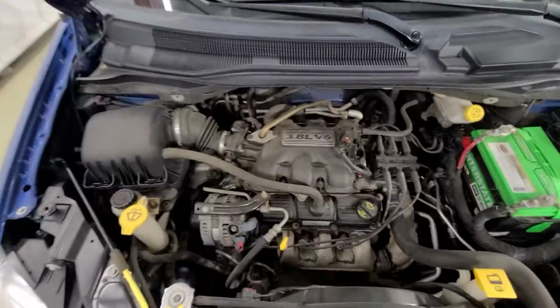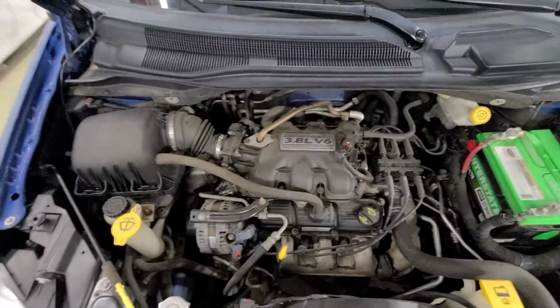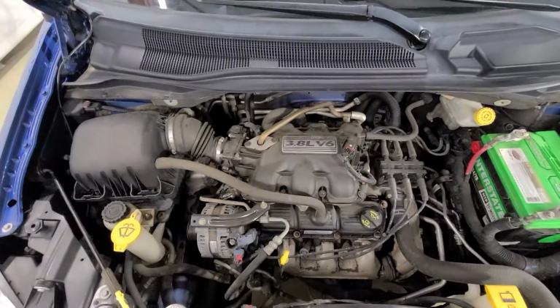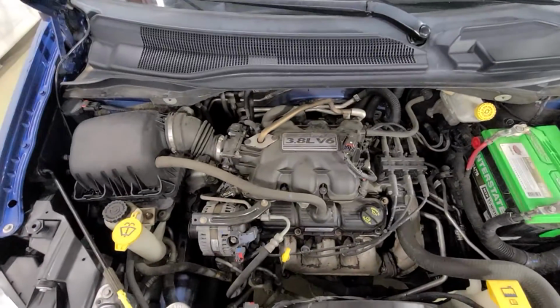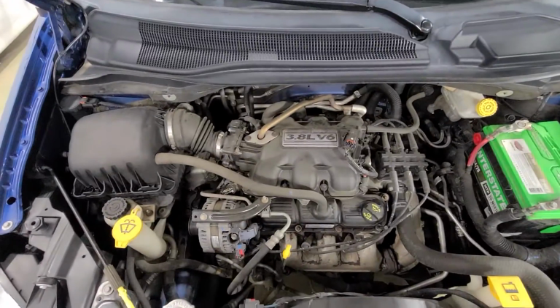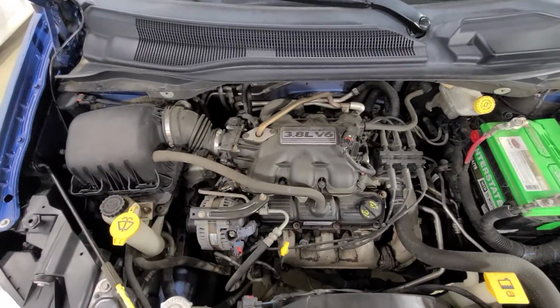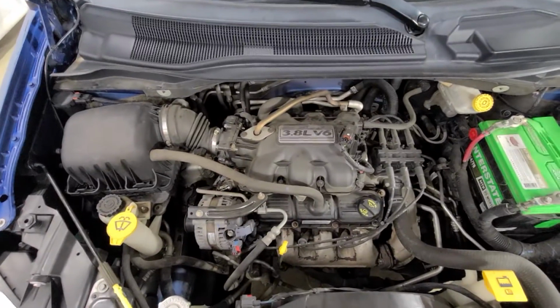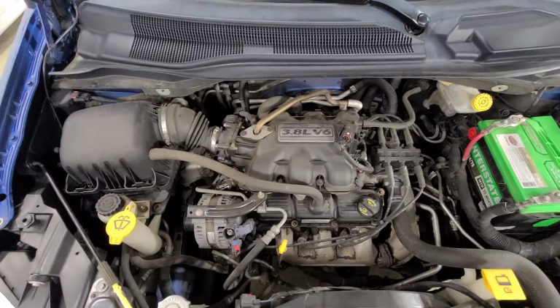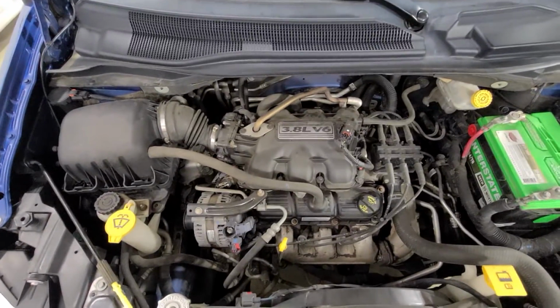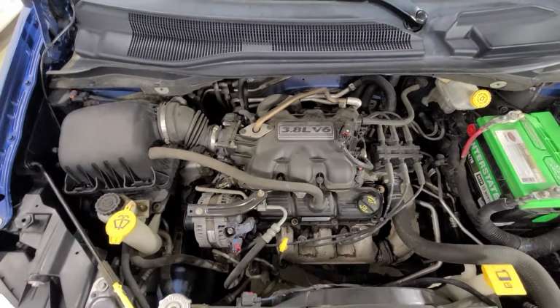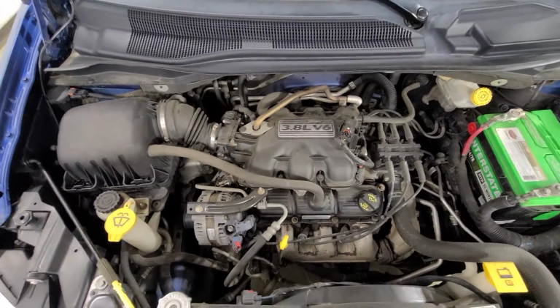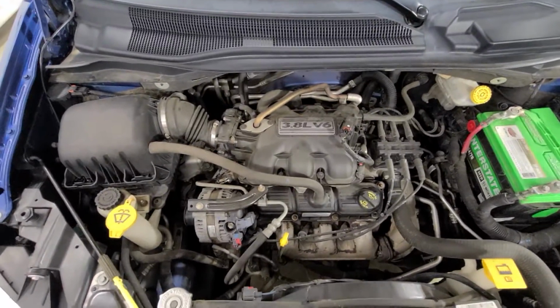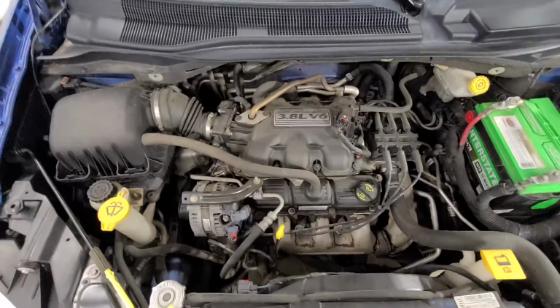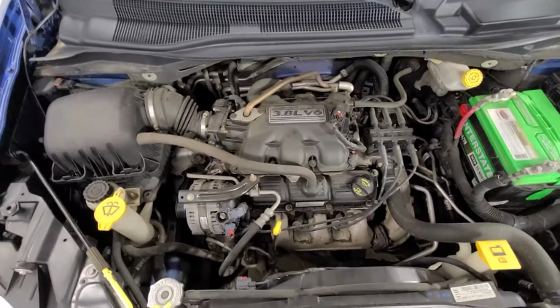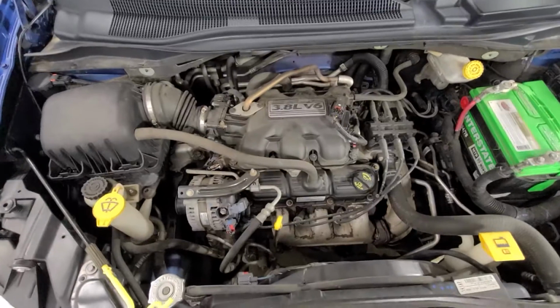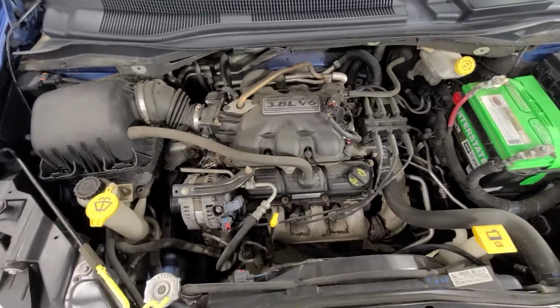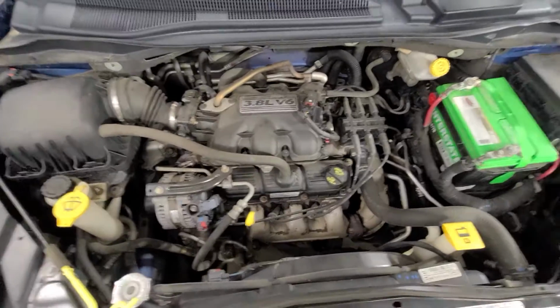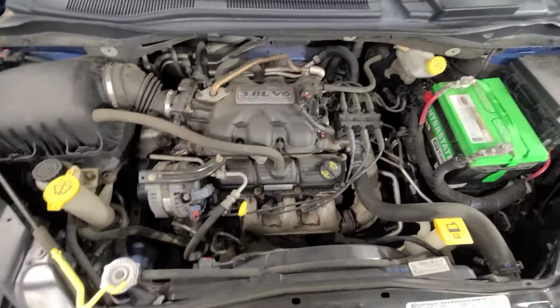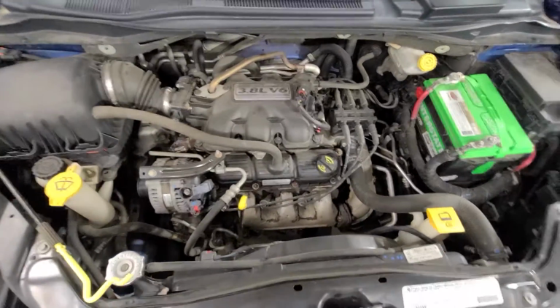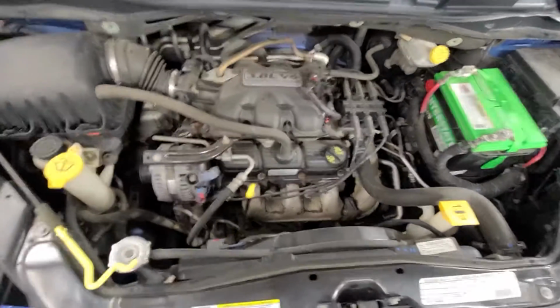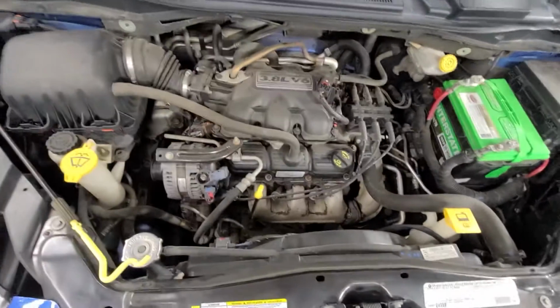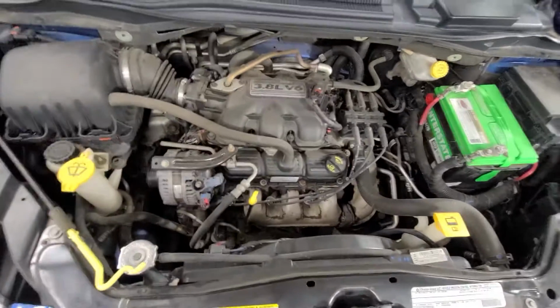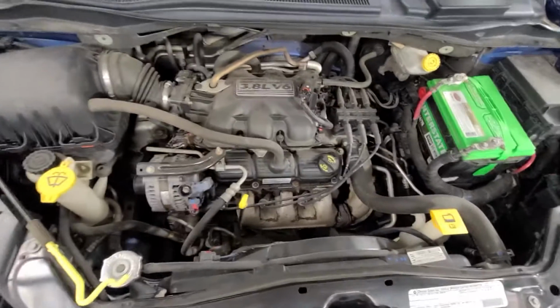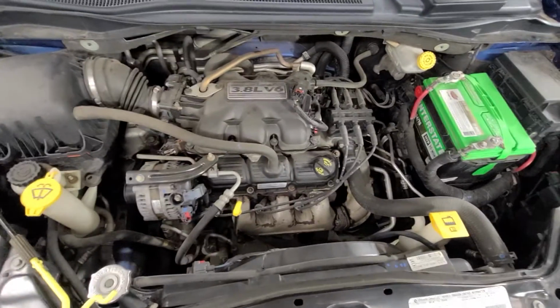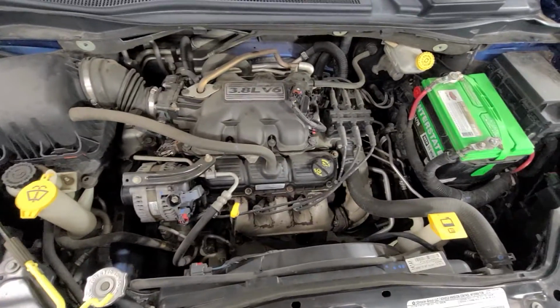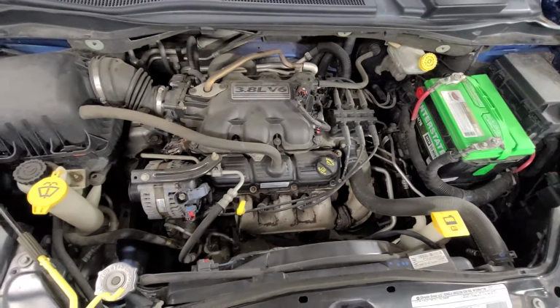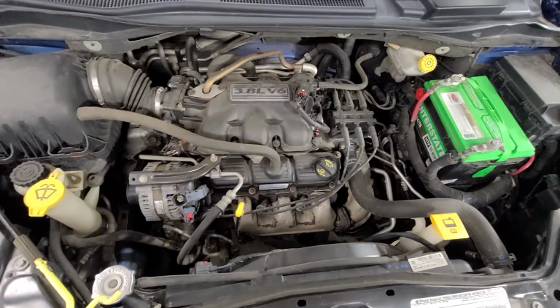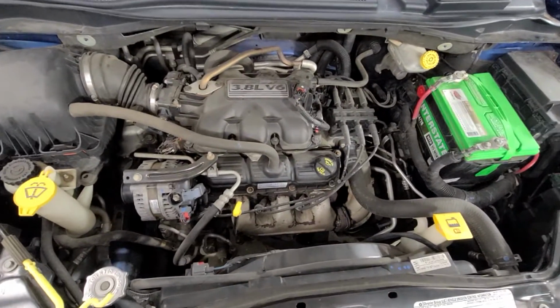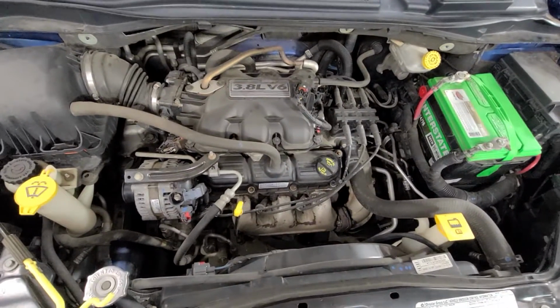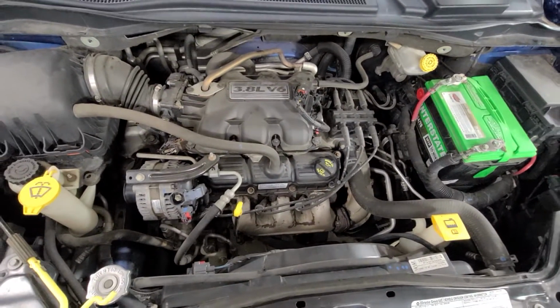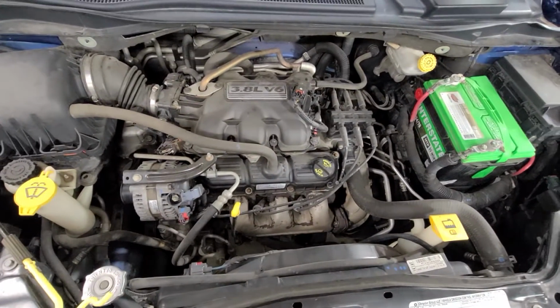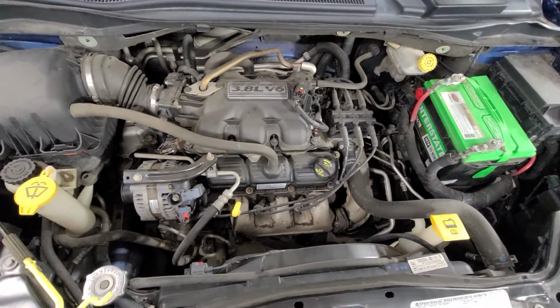It has the 3.8-liter V6 — they ran these engines for a long time, it's a good motor, they last. This one is a nice running van, runs up and down the road nicely and shifts smooth.